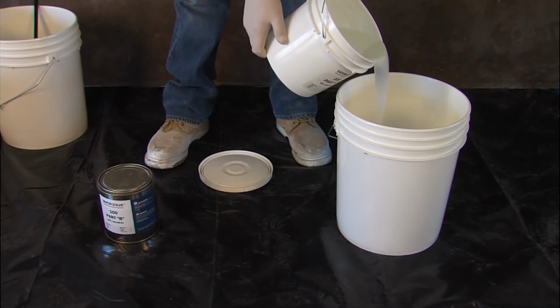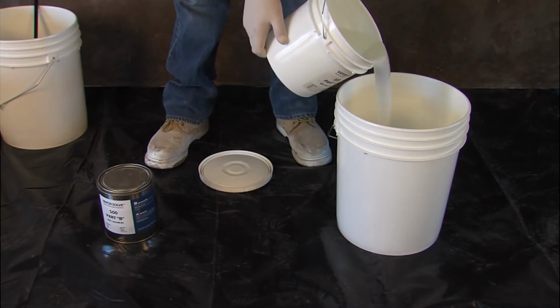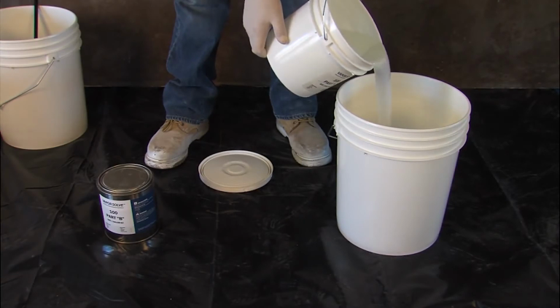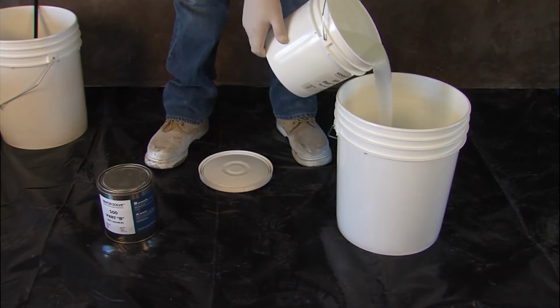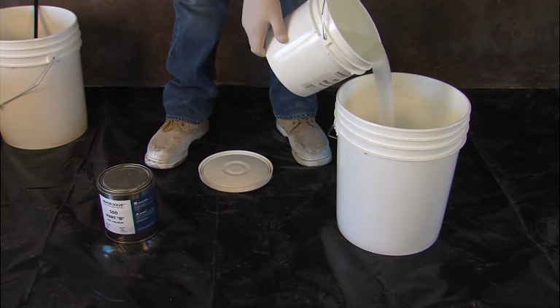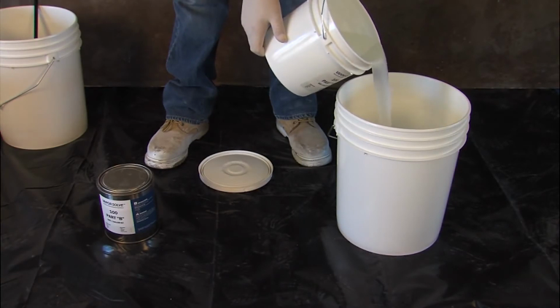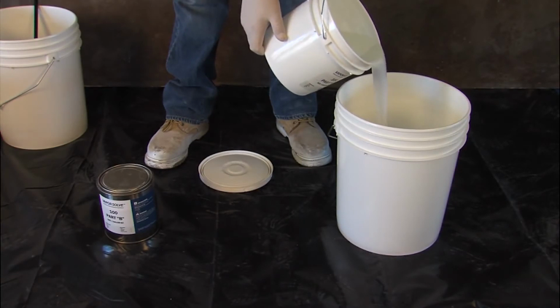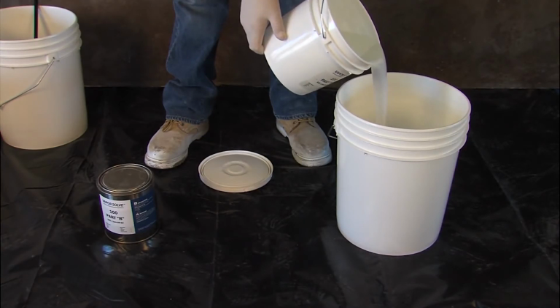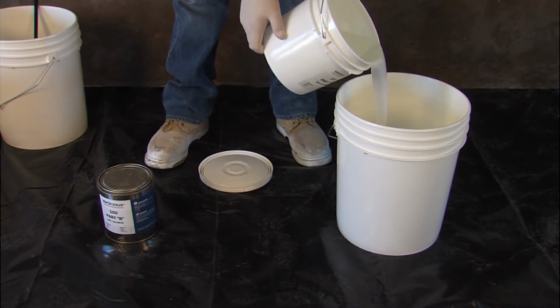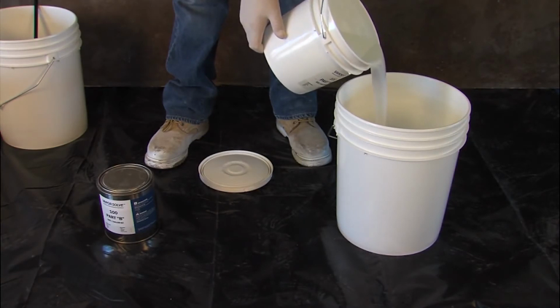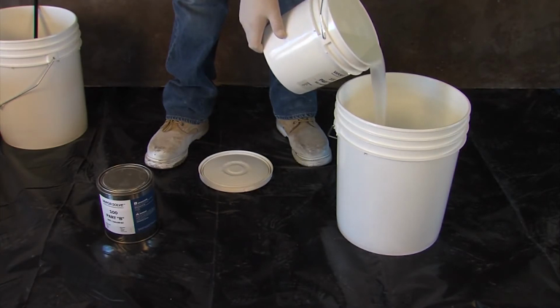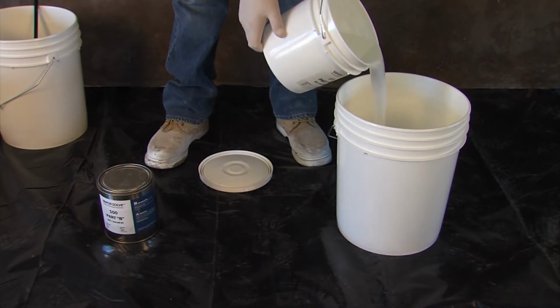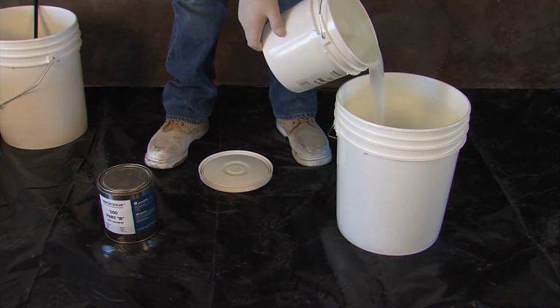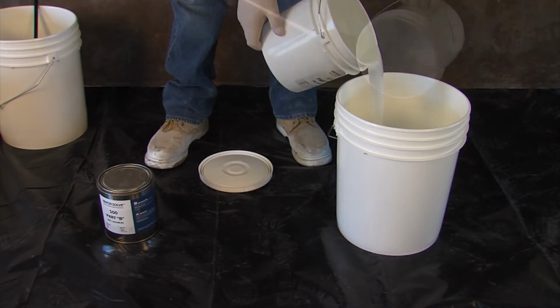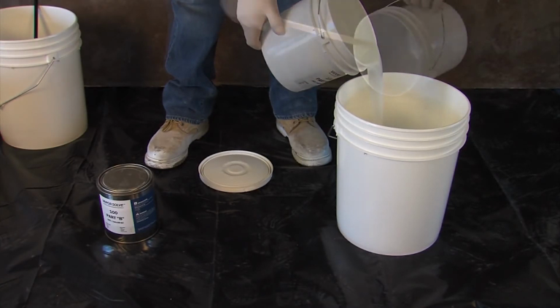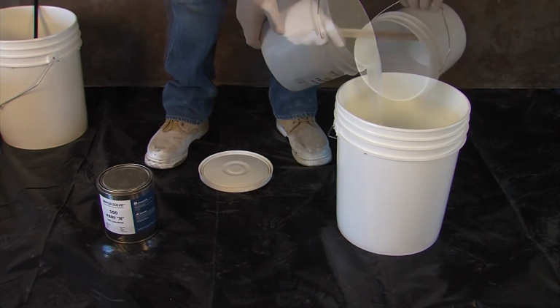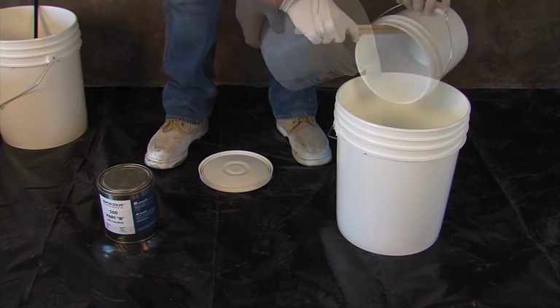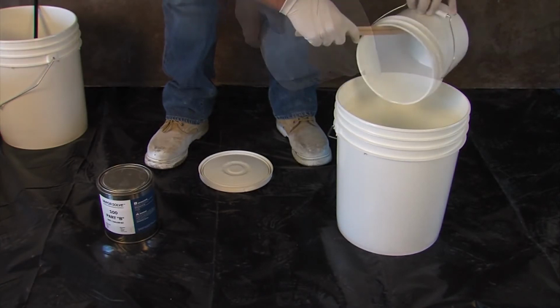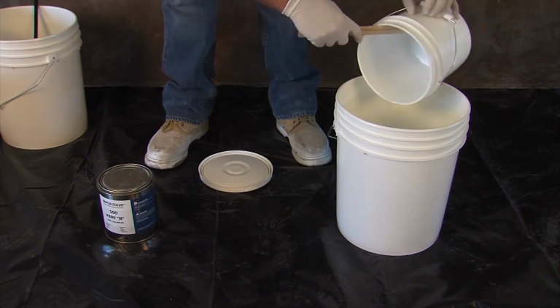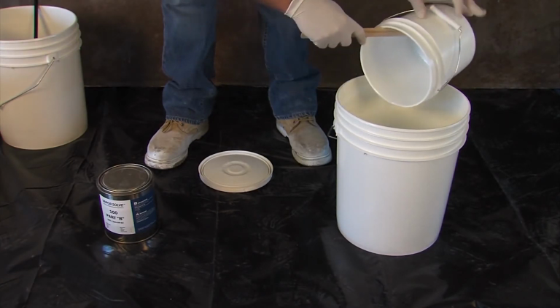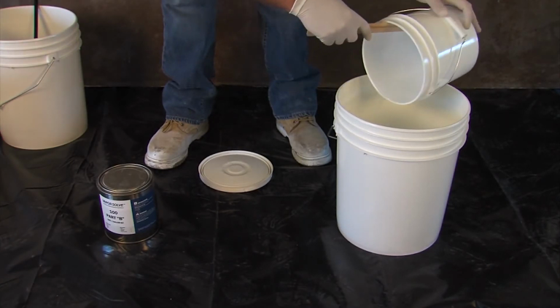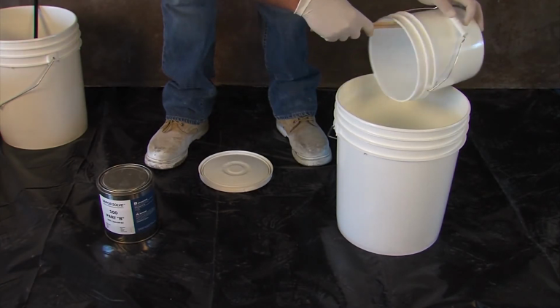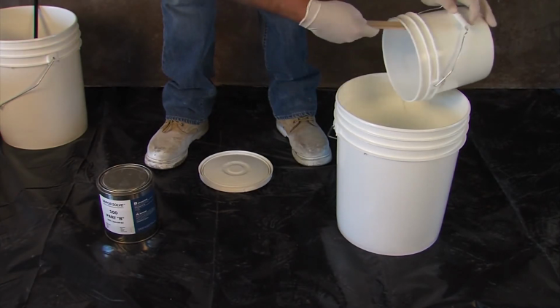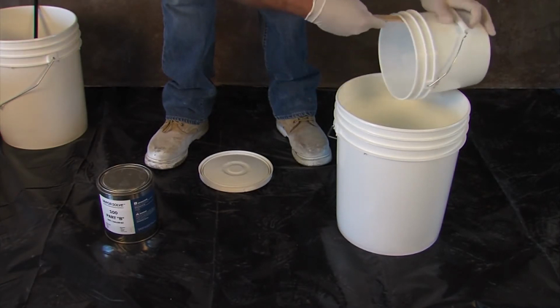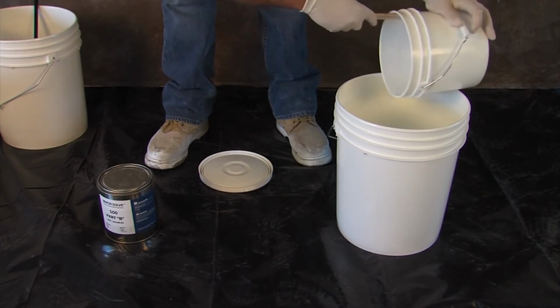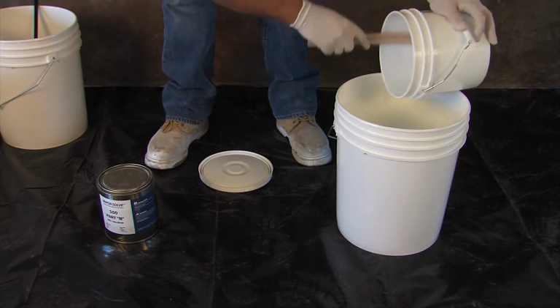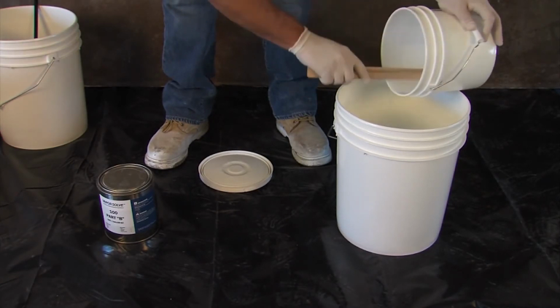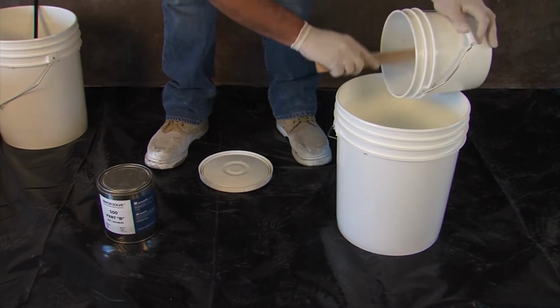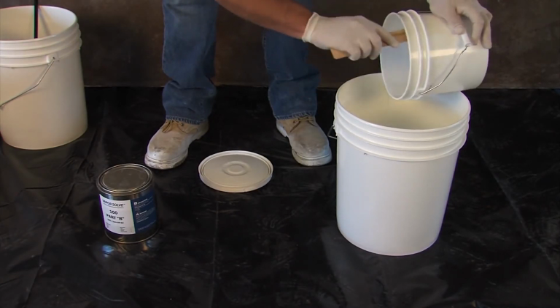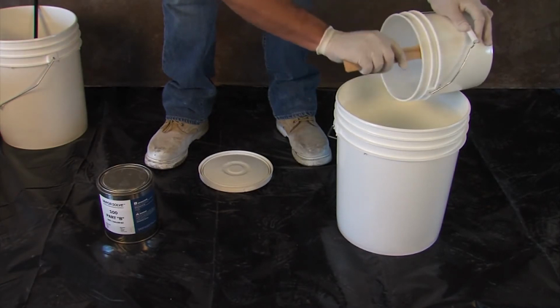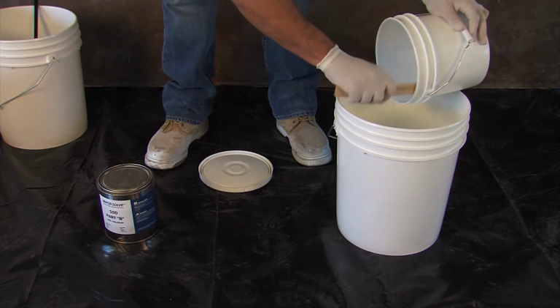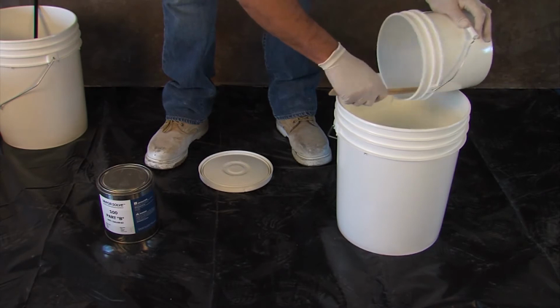Mix the entire contents of A and B together for two full minutes using a low-speed drill.